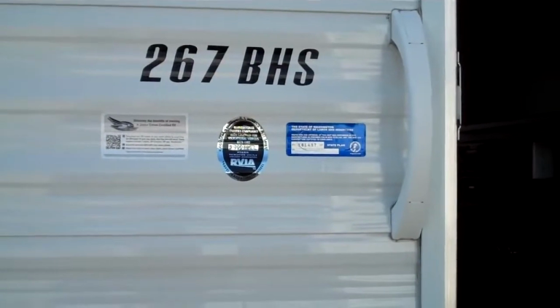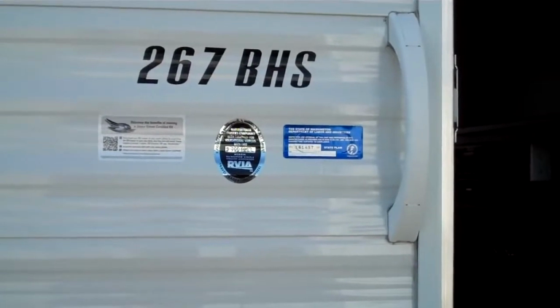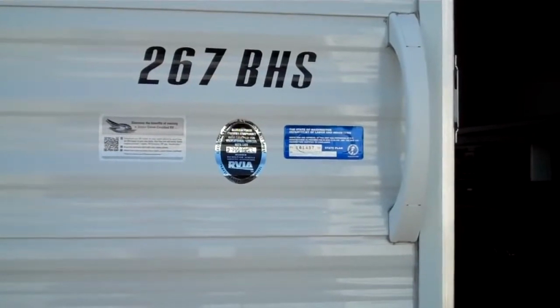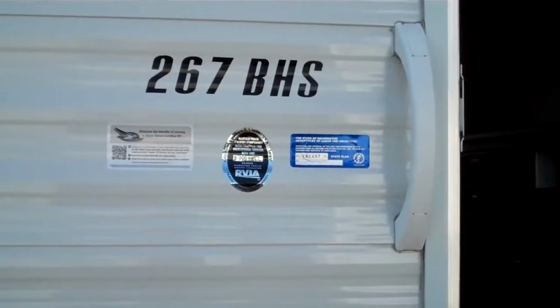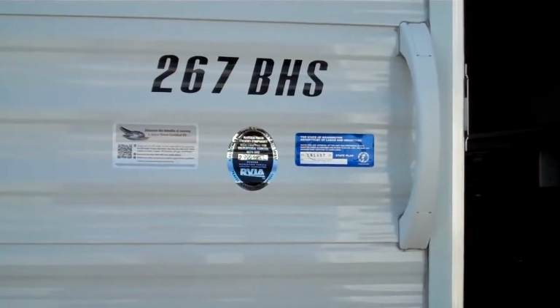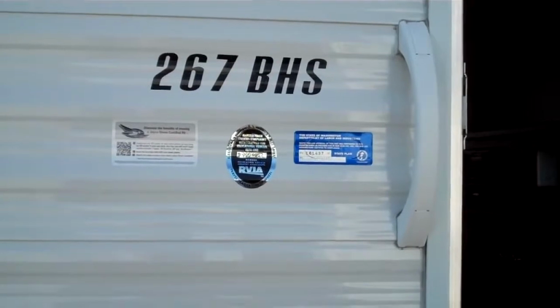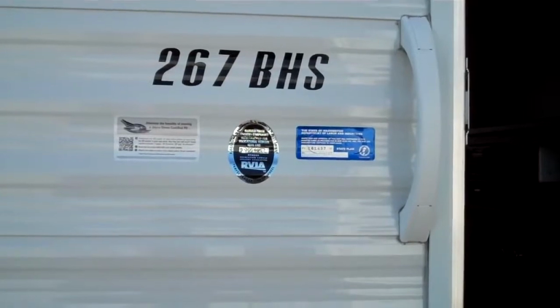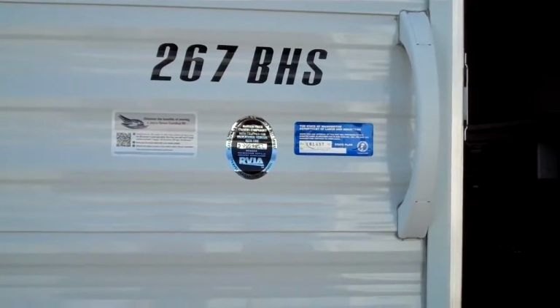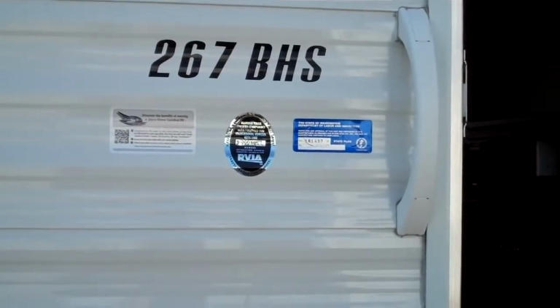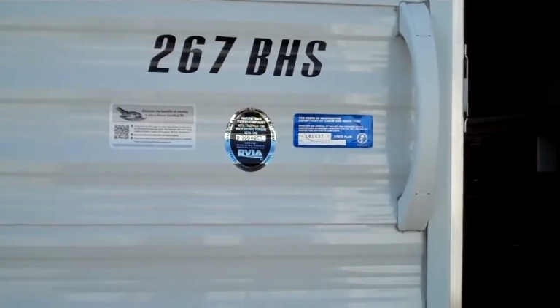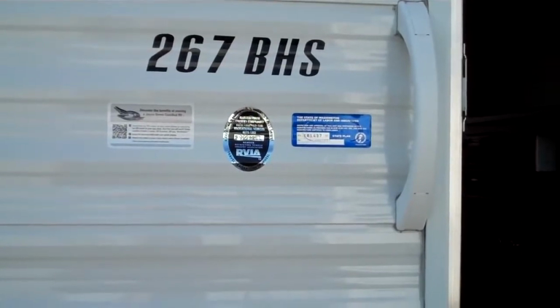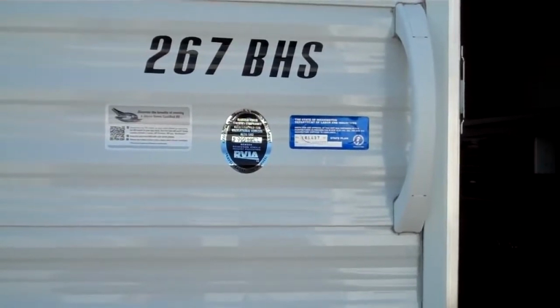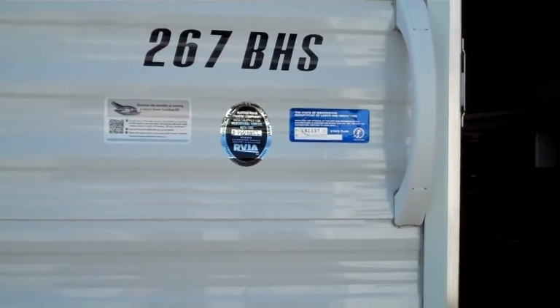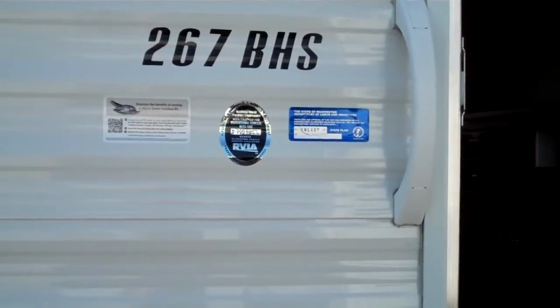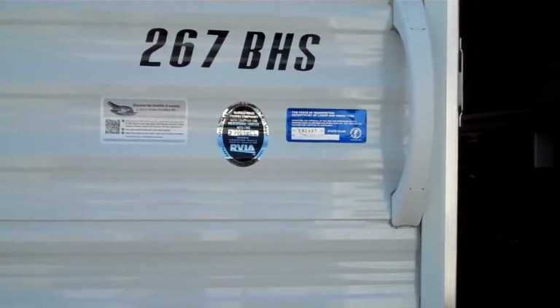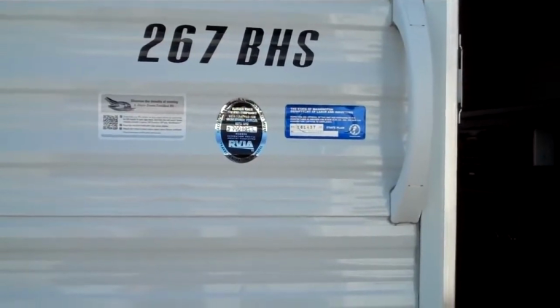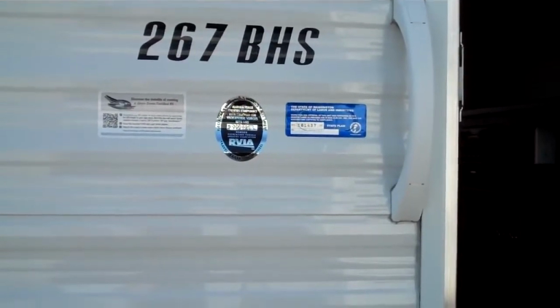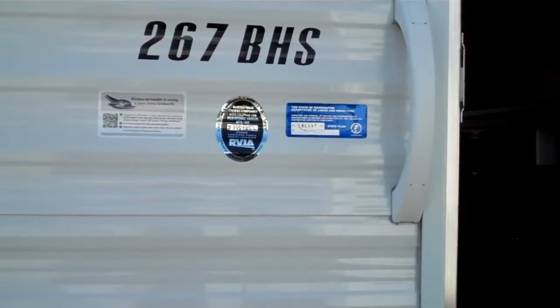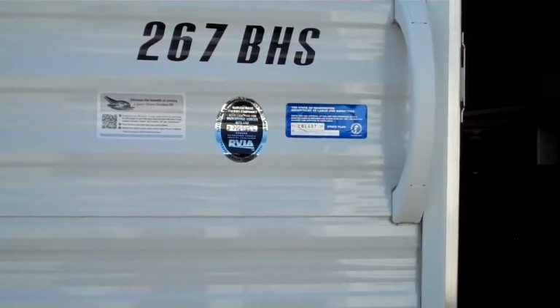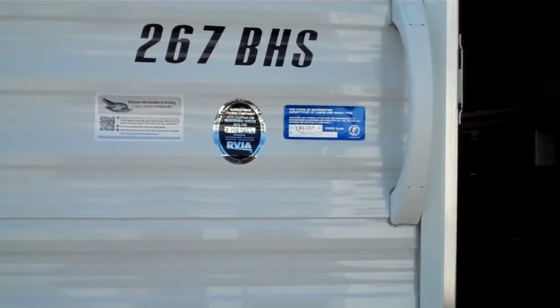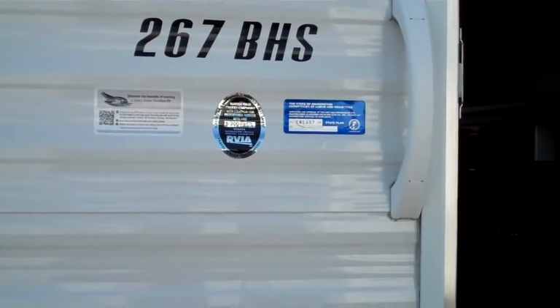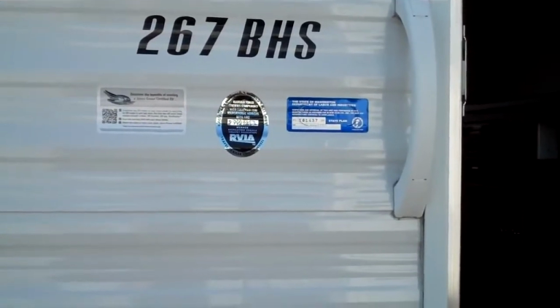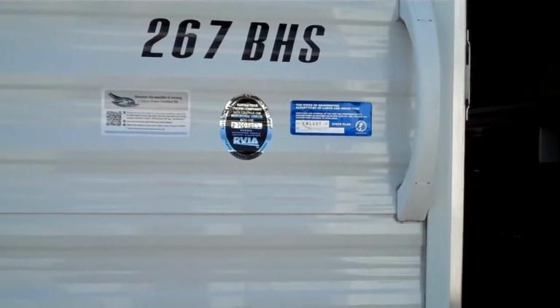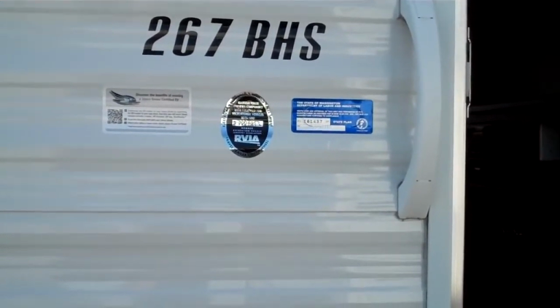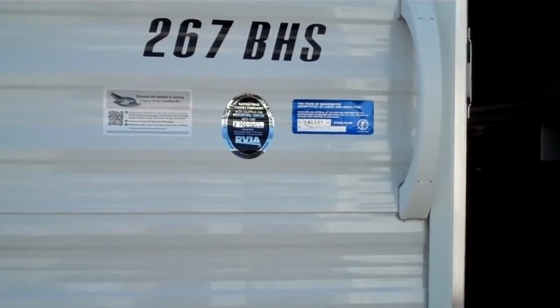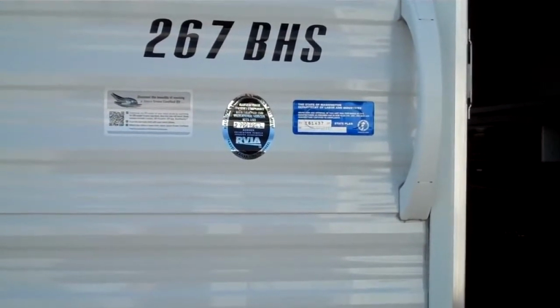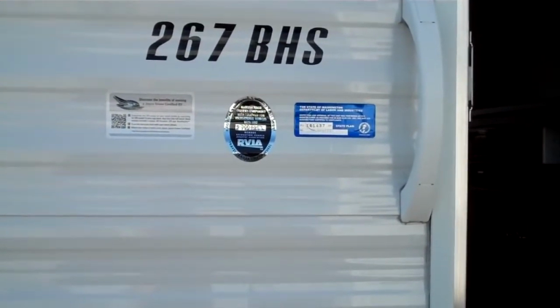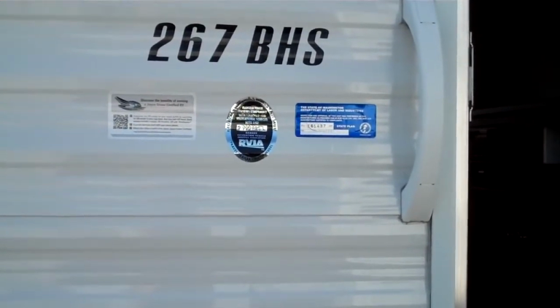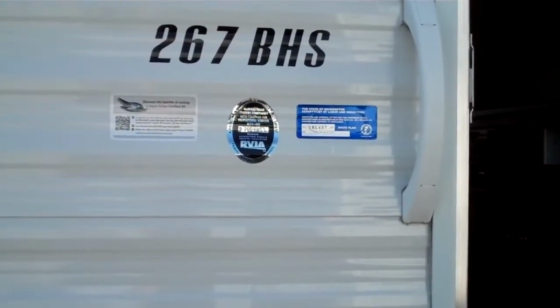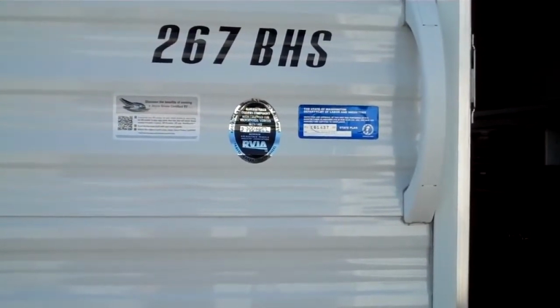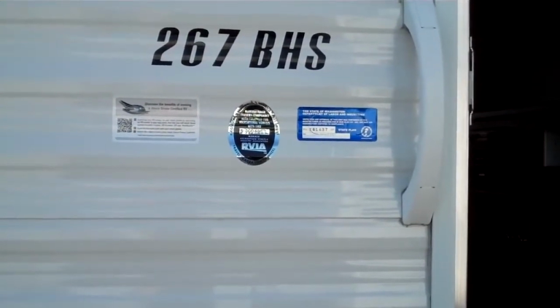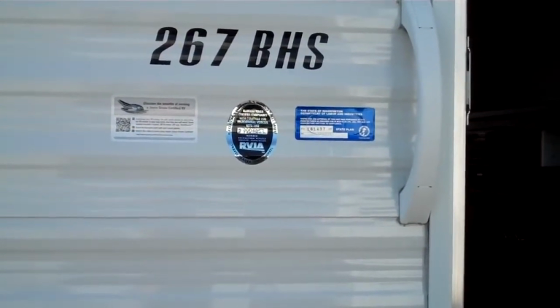Hi, Greg Lovell here from Valley Auburn RV, the Jayco dealer in Auburn, Washington.